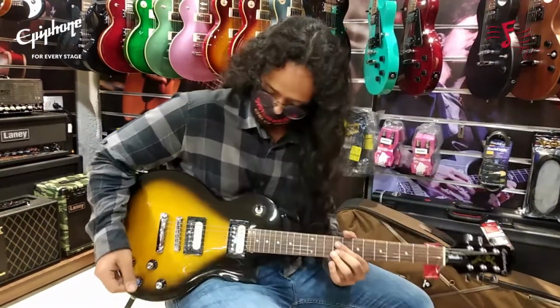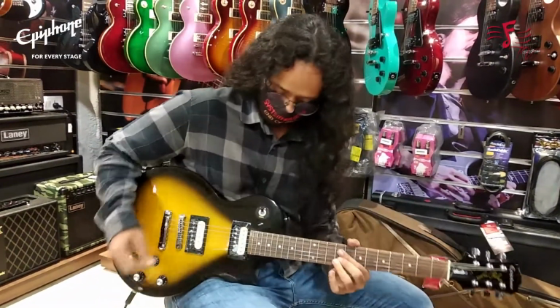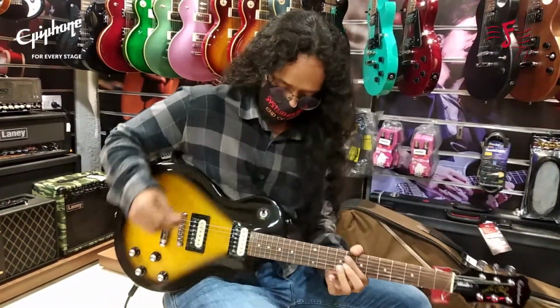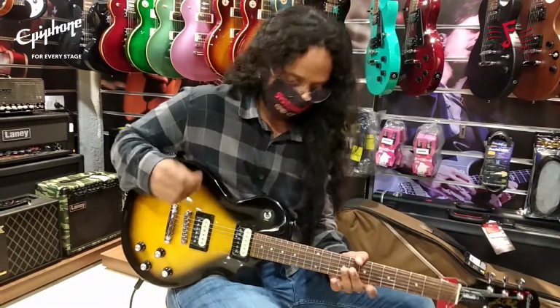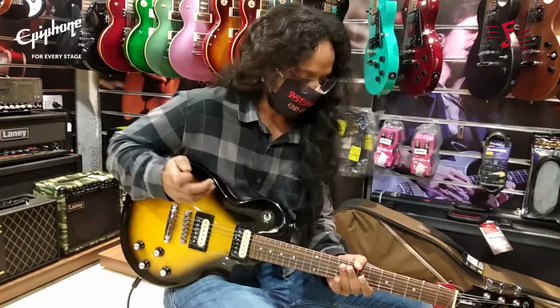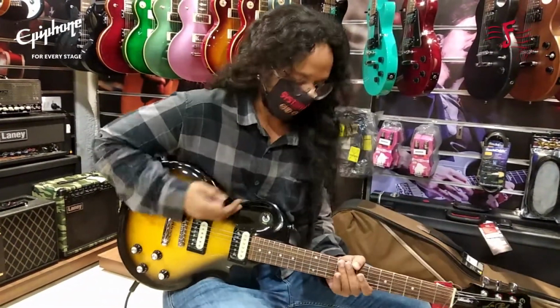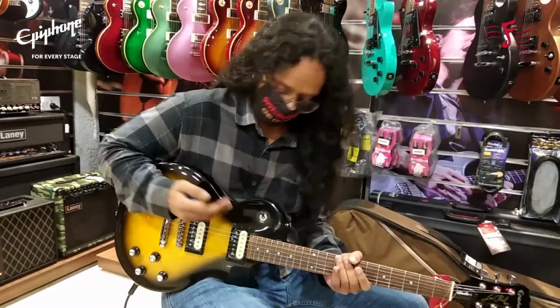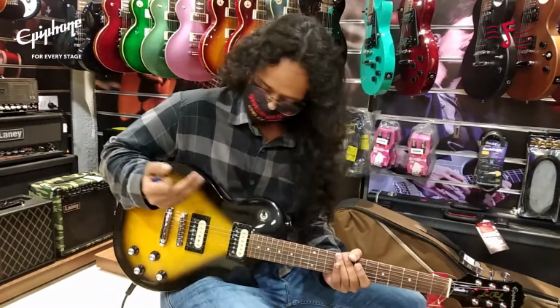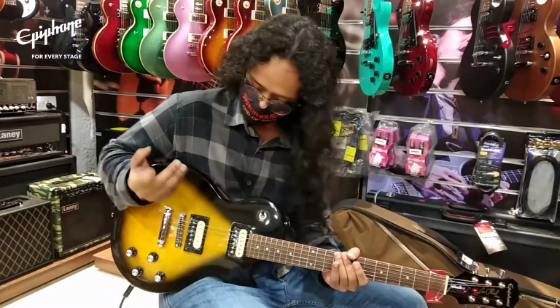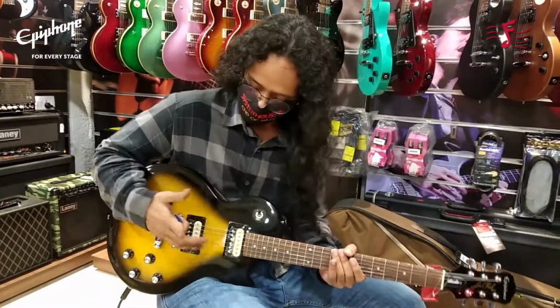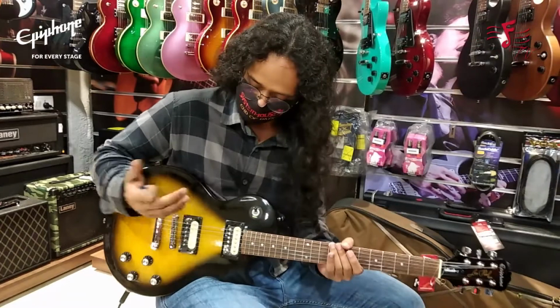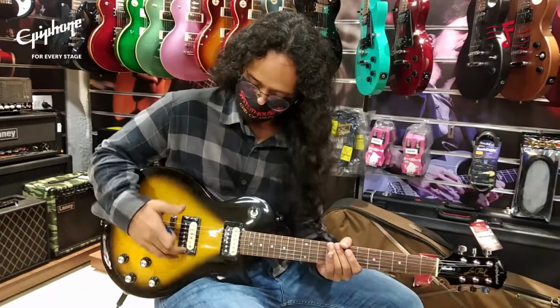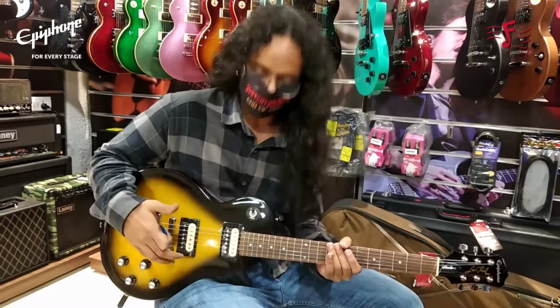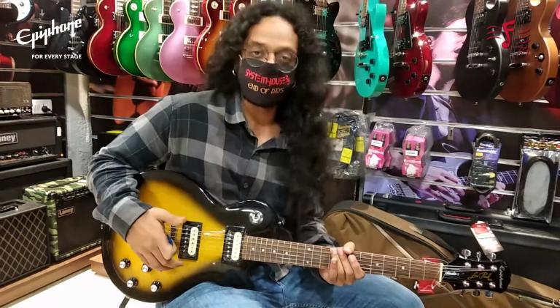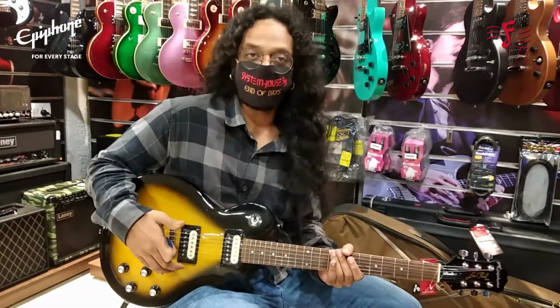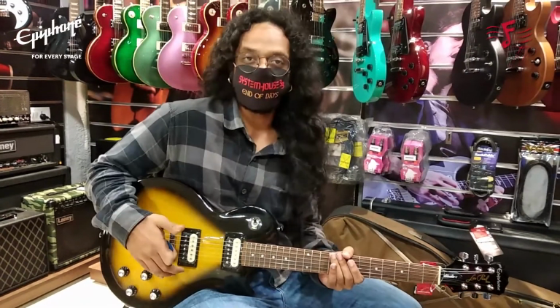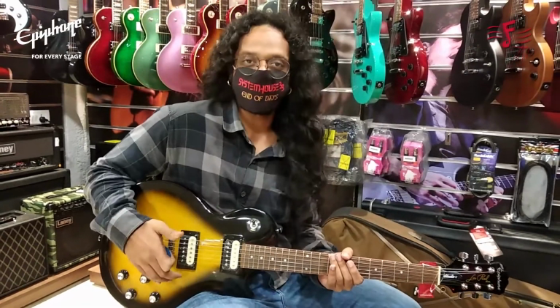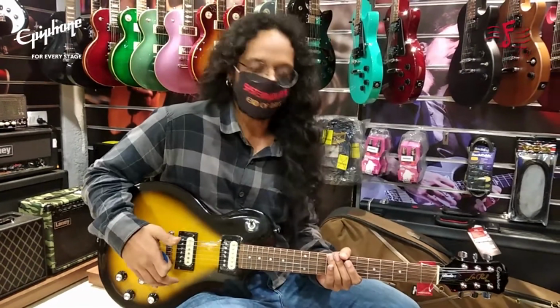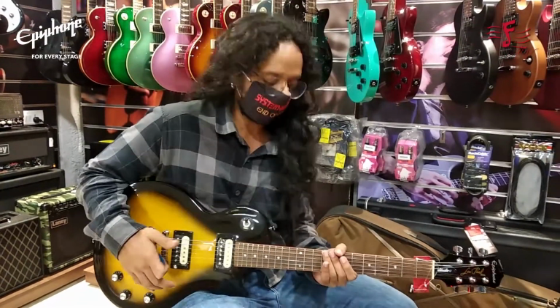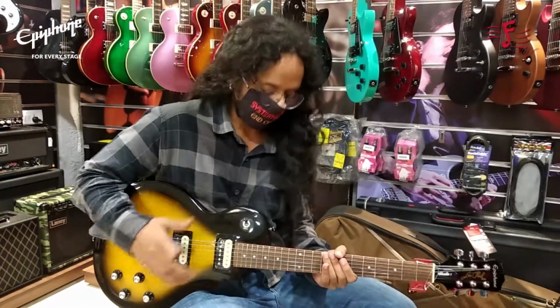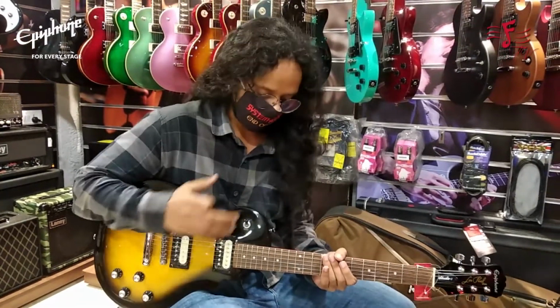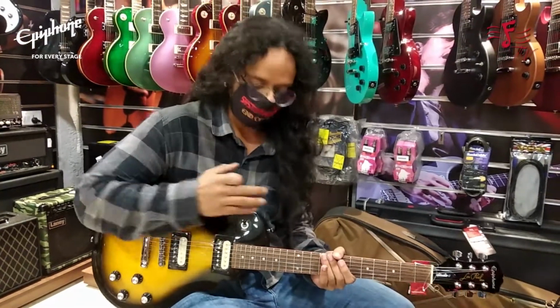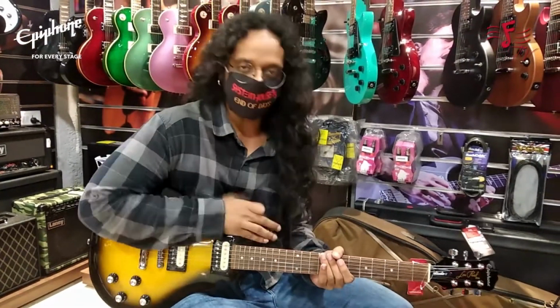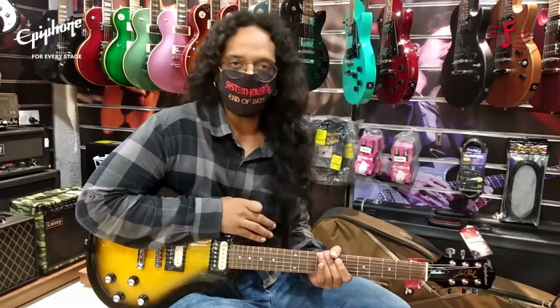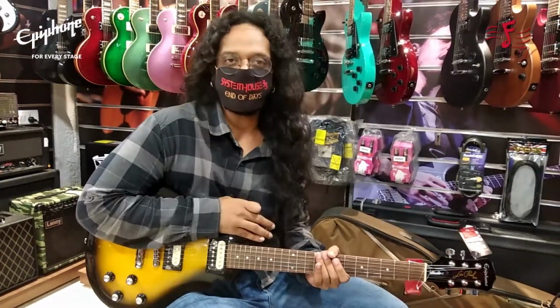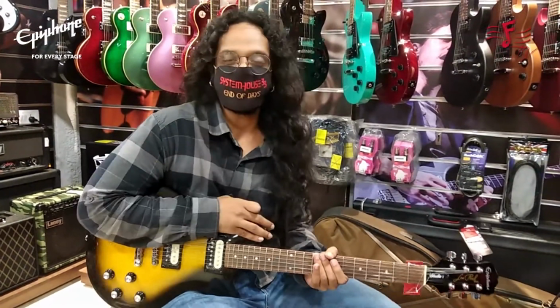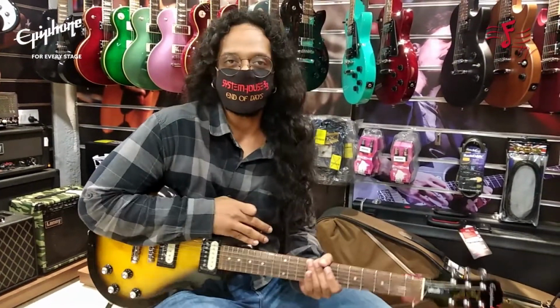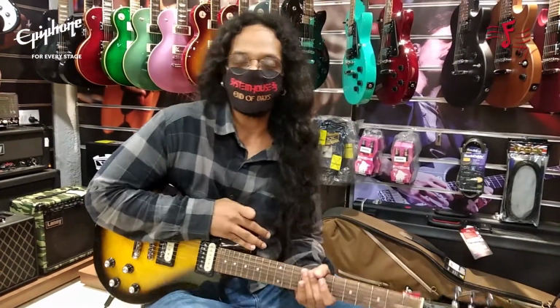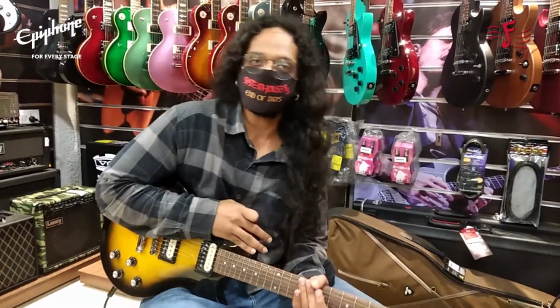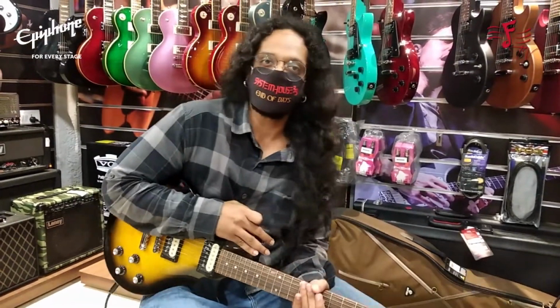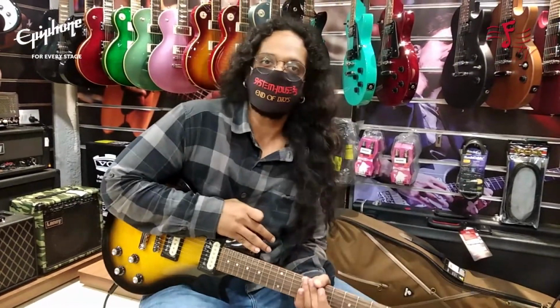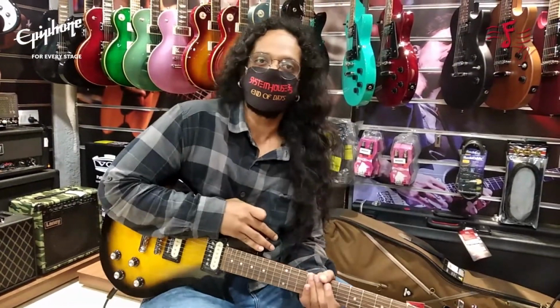So you can see that it's got really good pickups and it's giving you the genuine Les Paul tone.